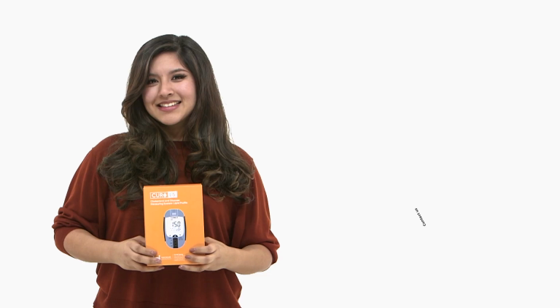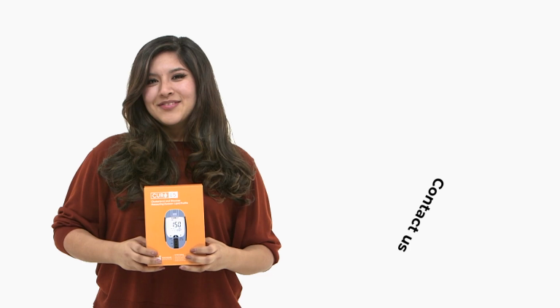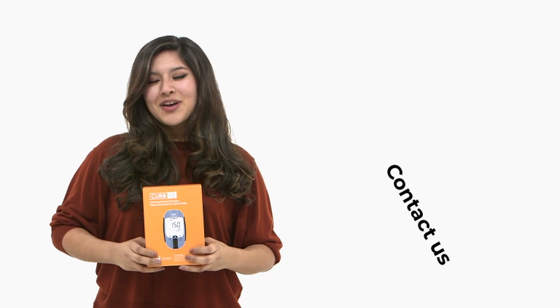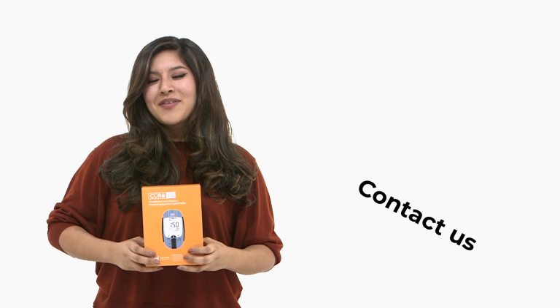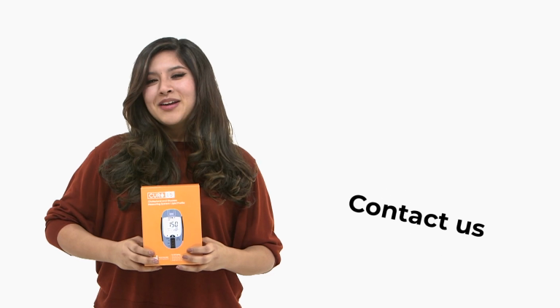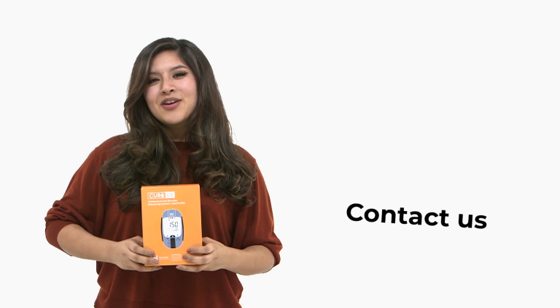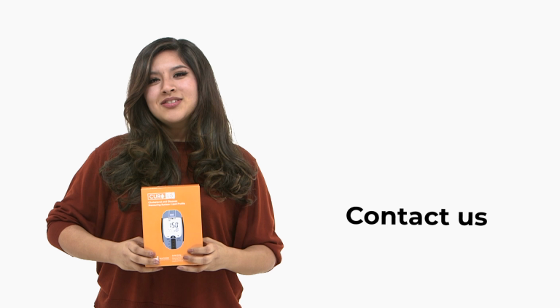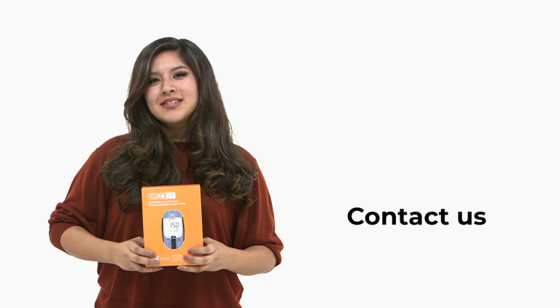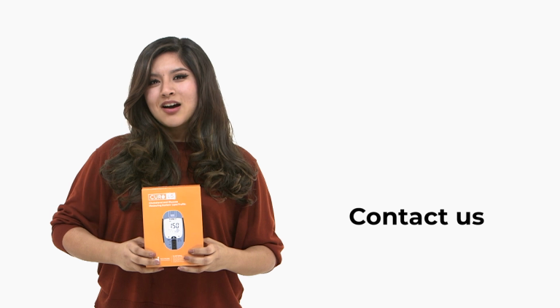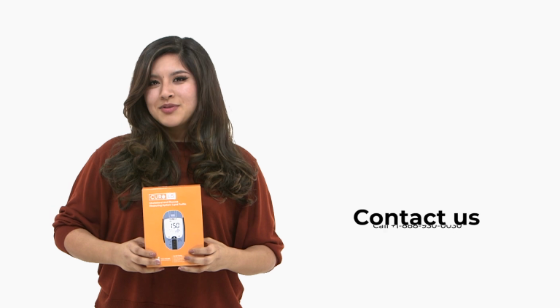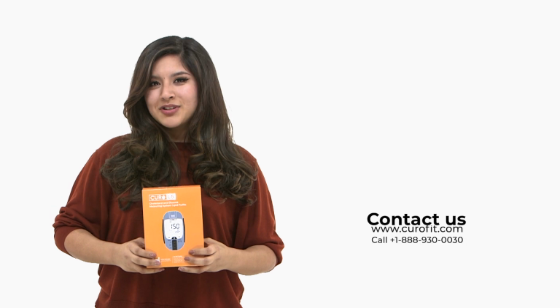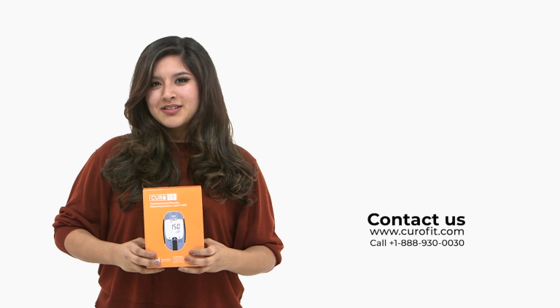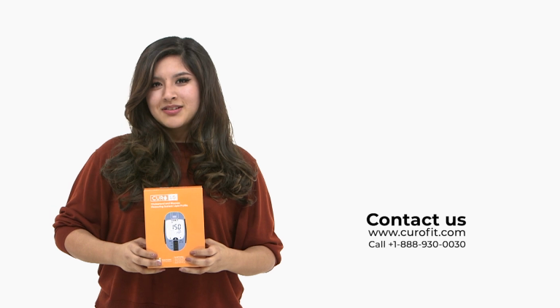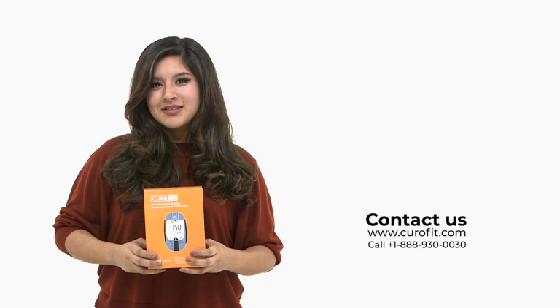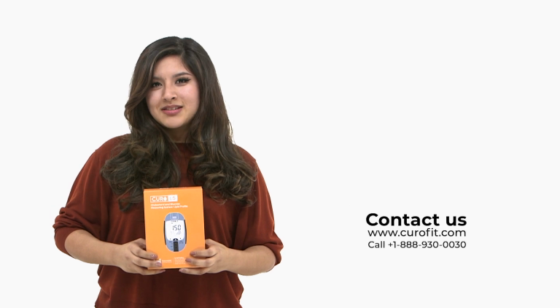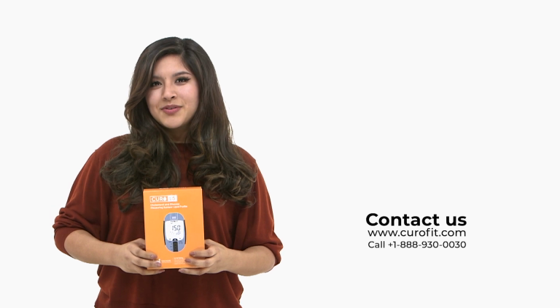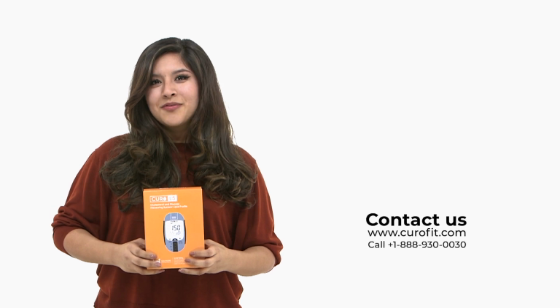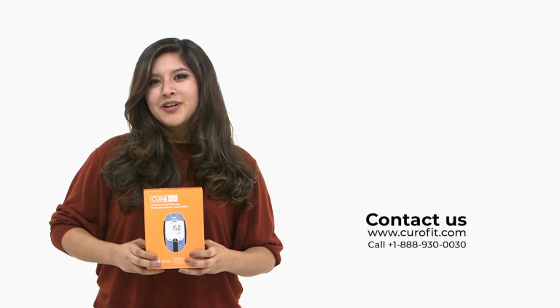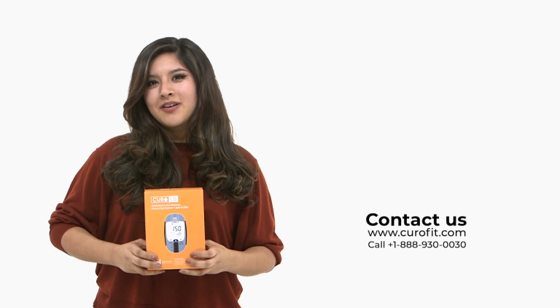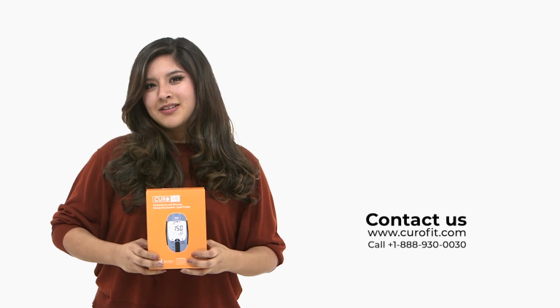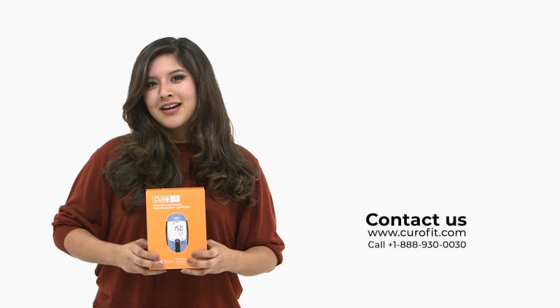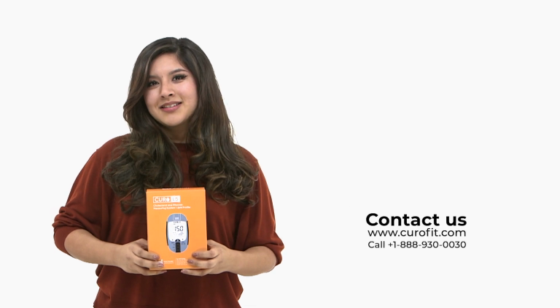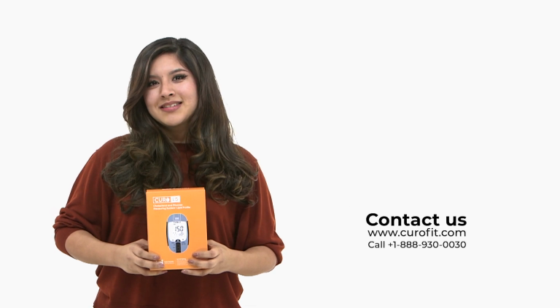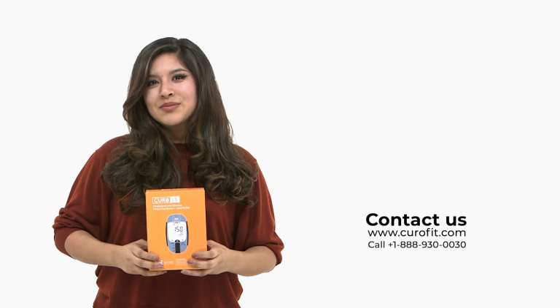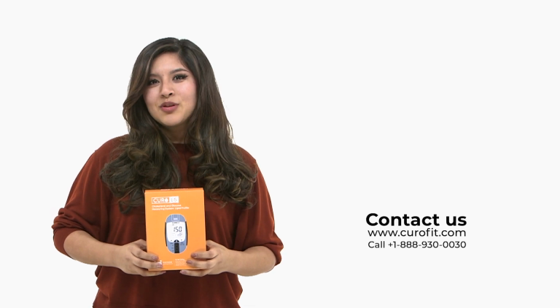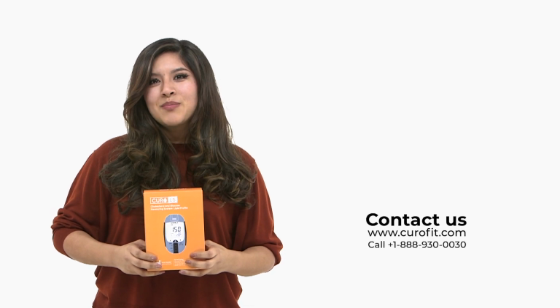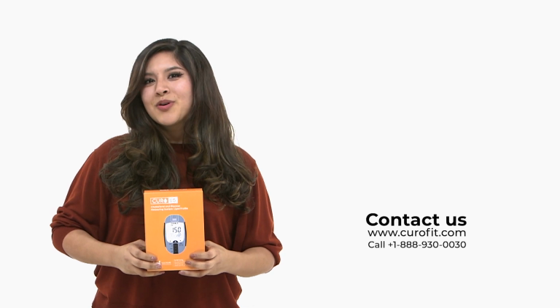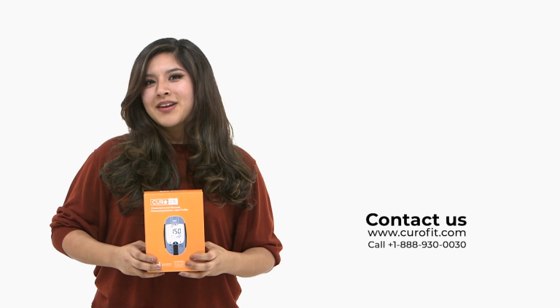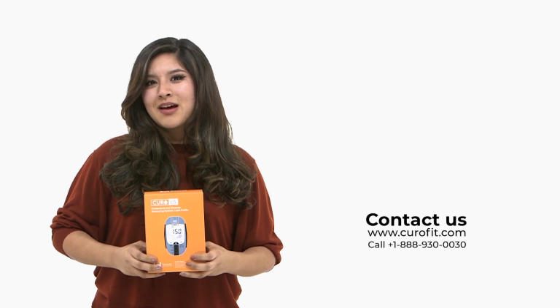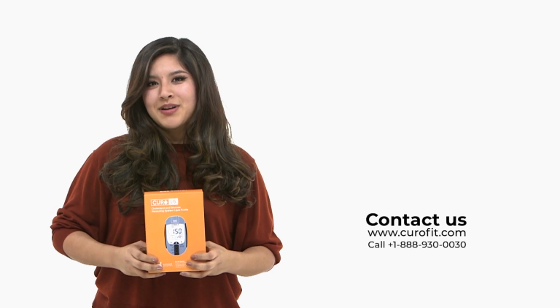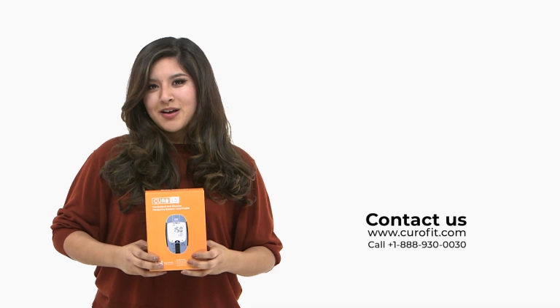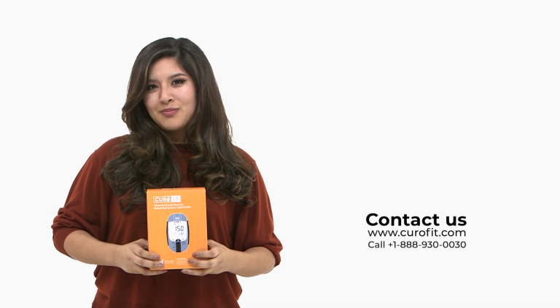If you have any questions, comments, or concerns feel free to contact us. We'll be more than happy to help.